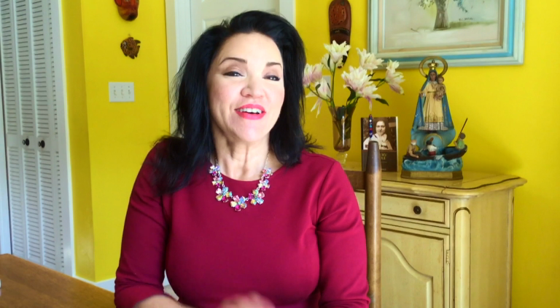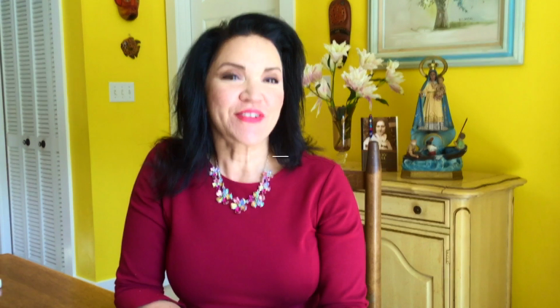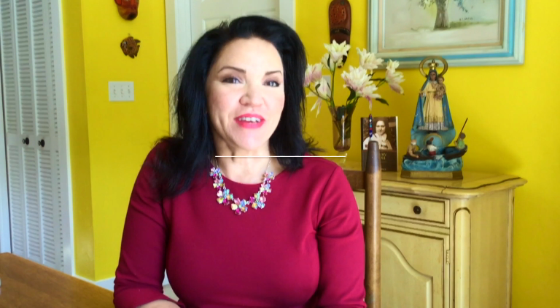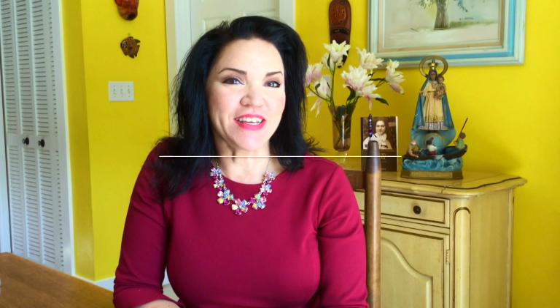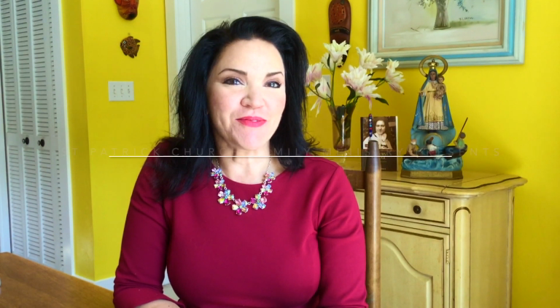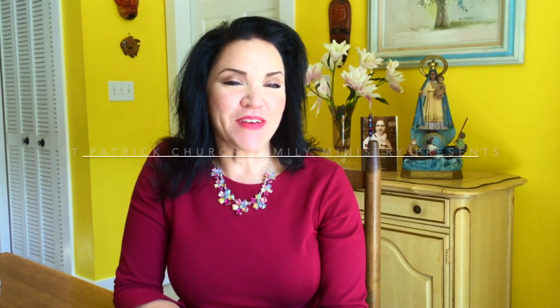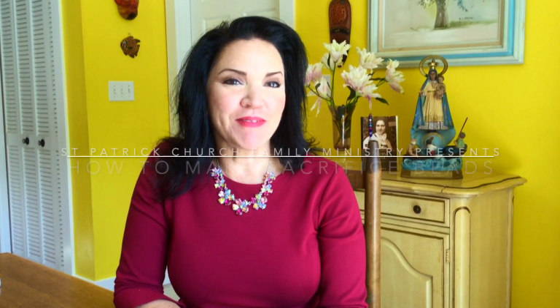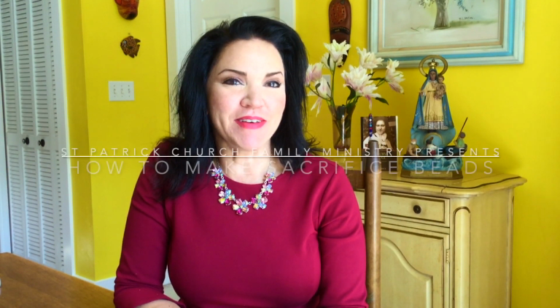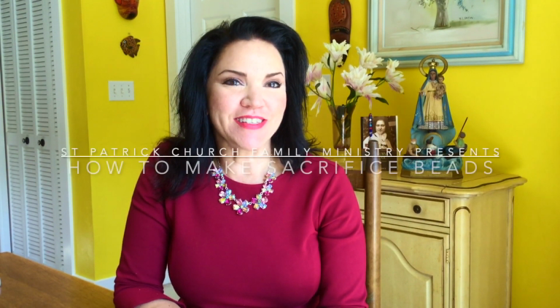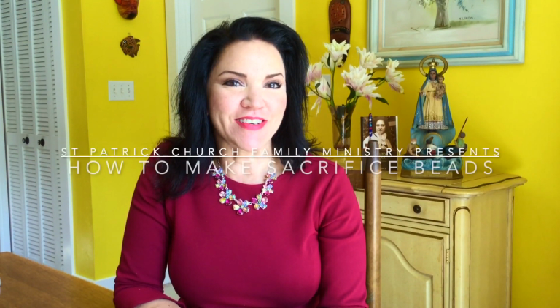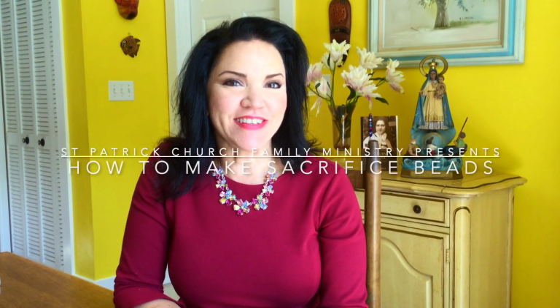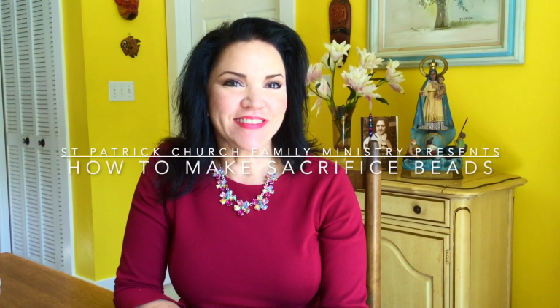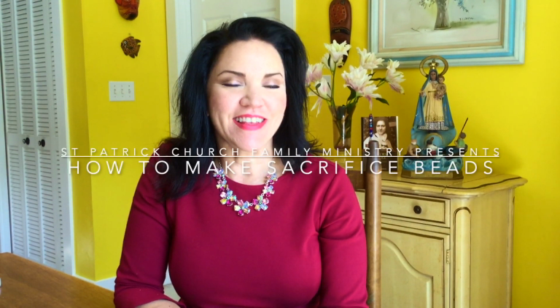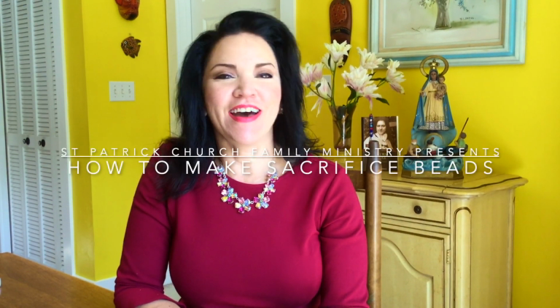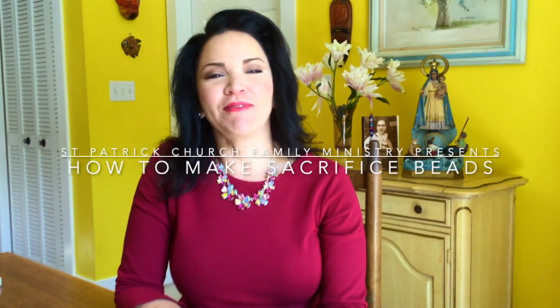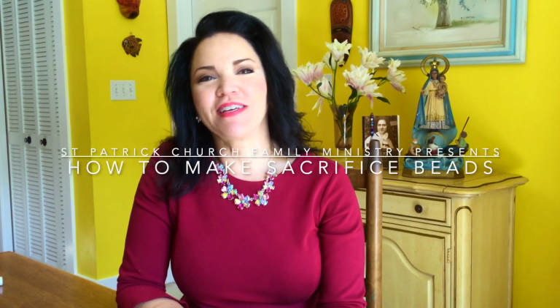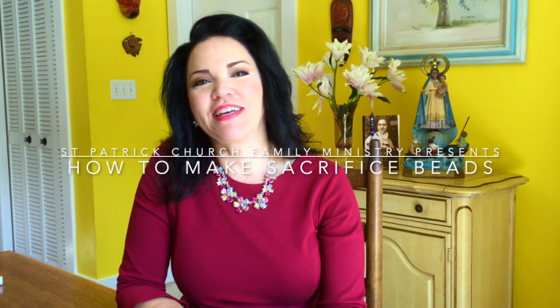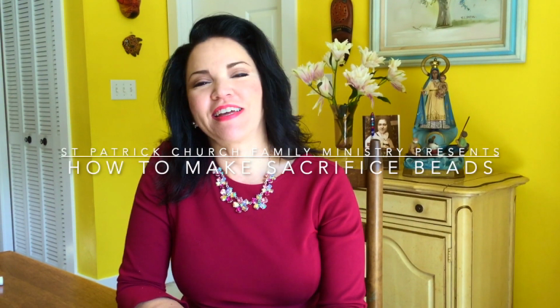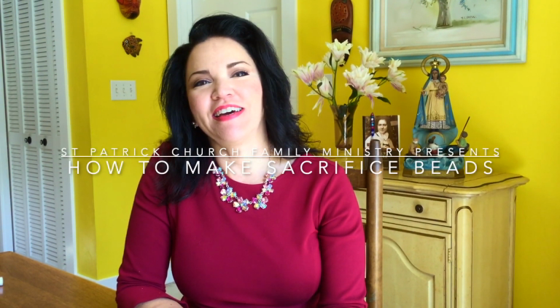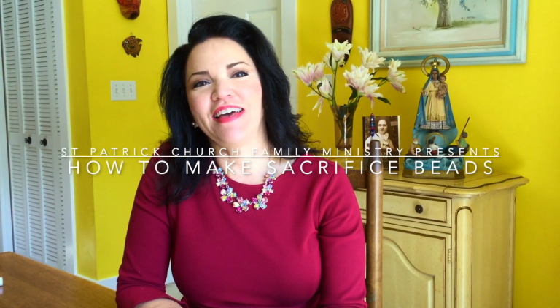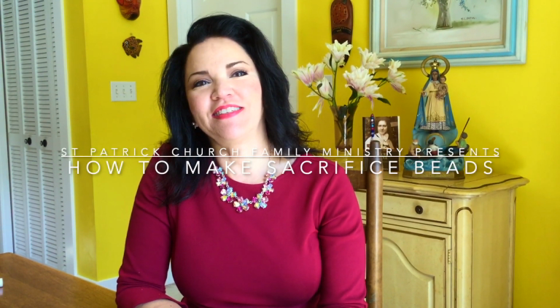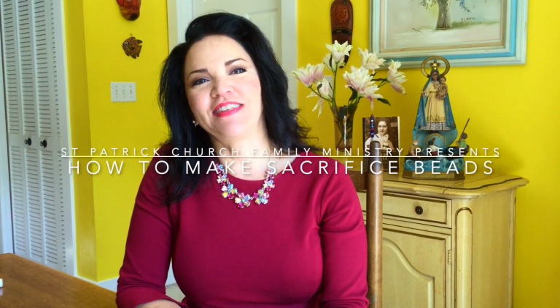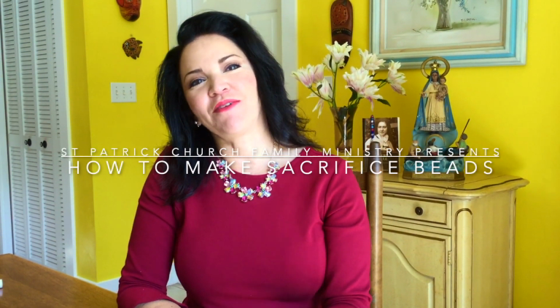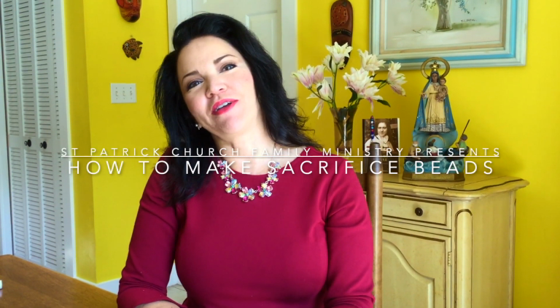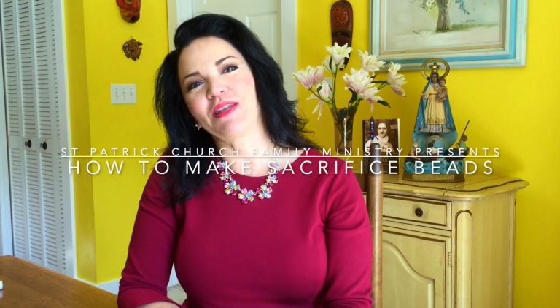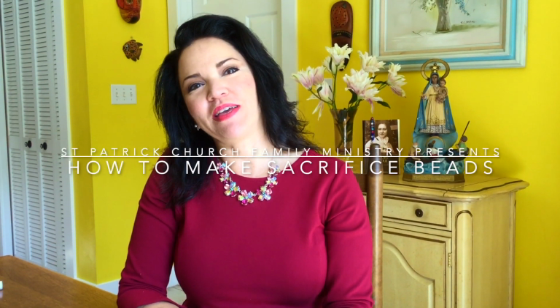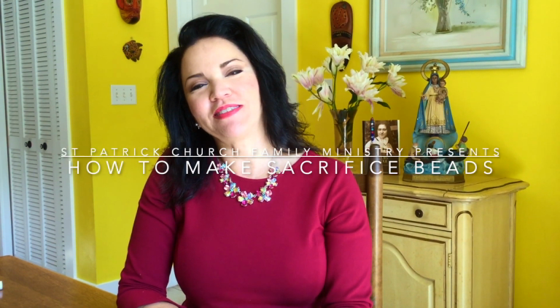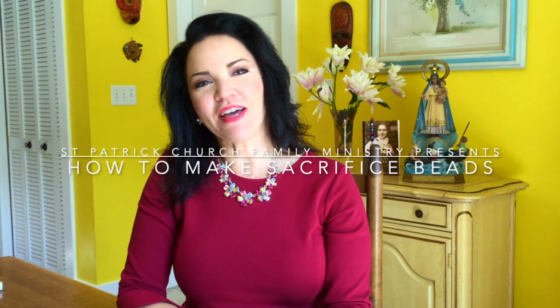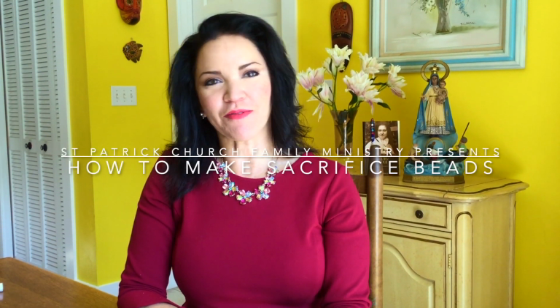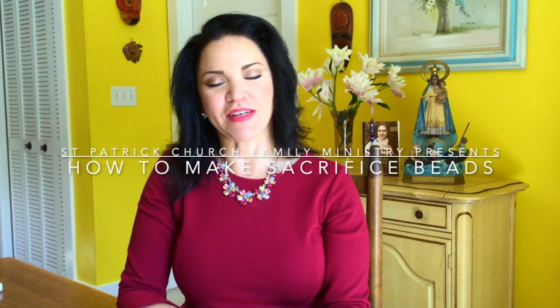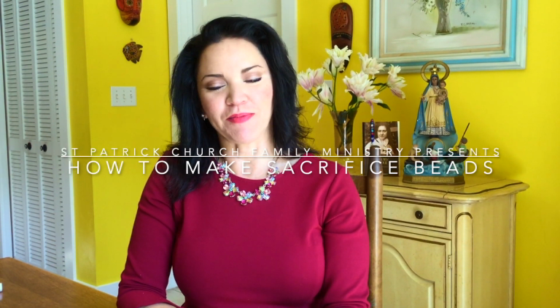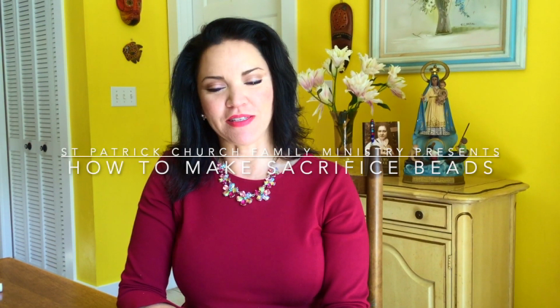Greetings from Family Ministry. I'm Lillian Guerra, and today we are going to make sacrifice beads.